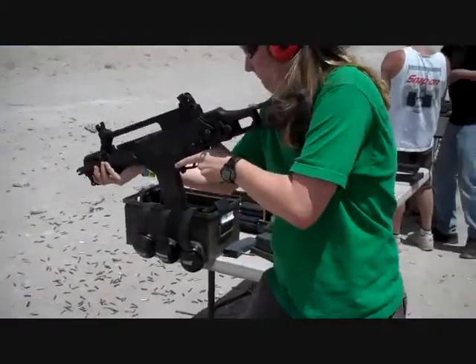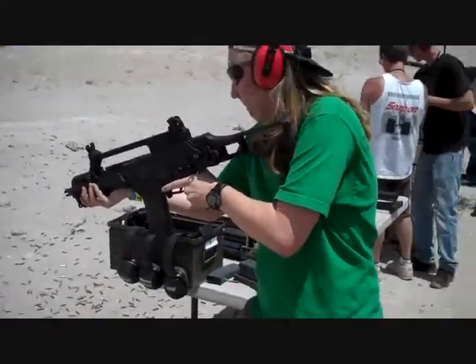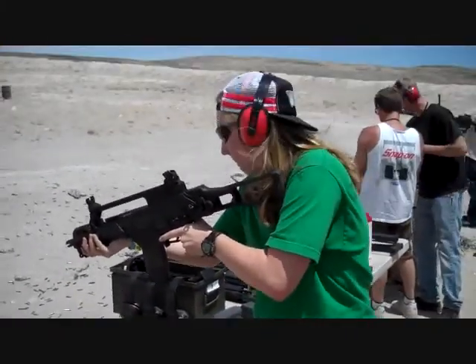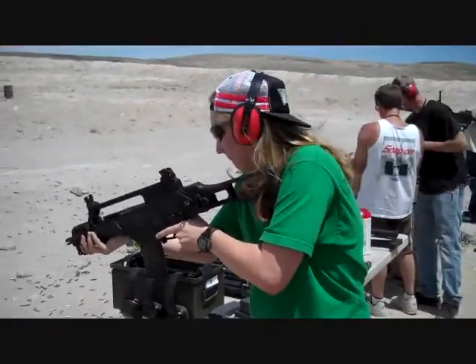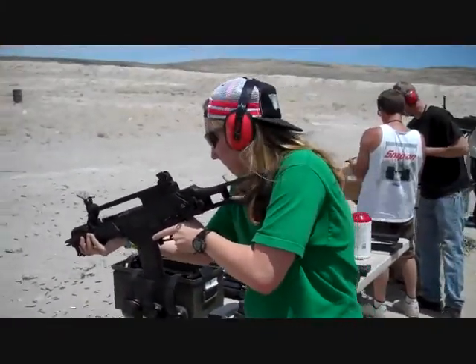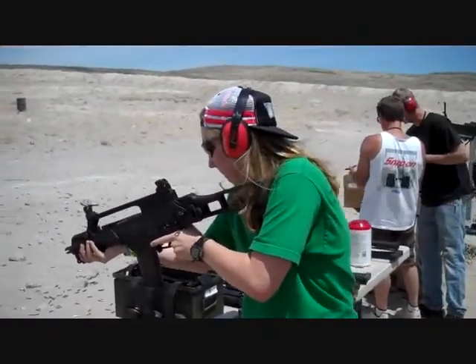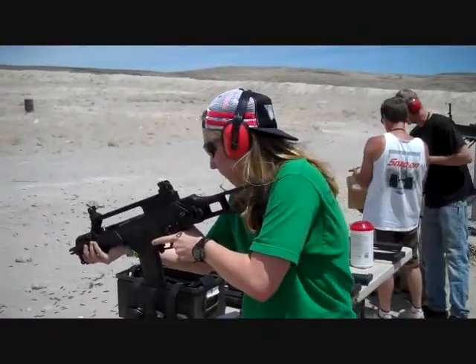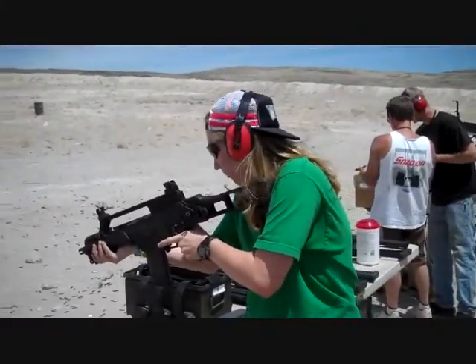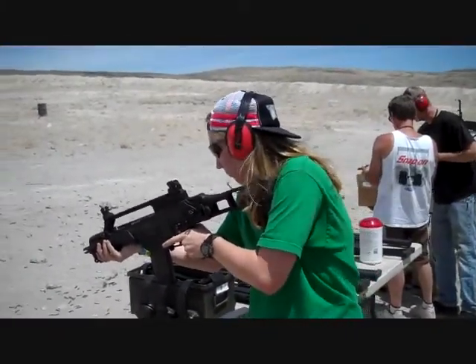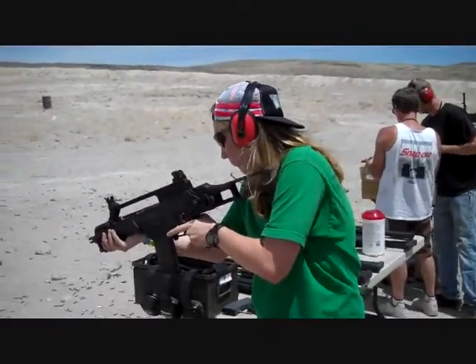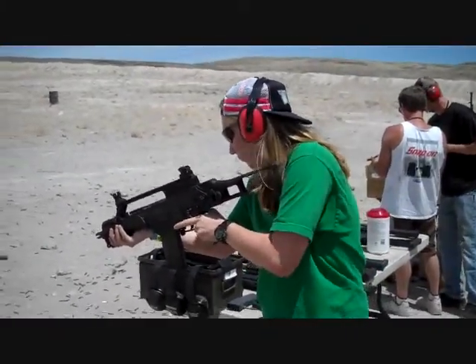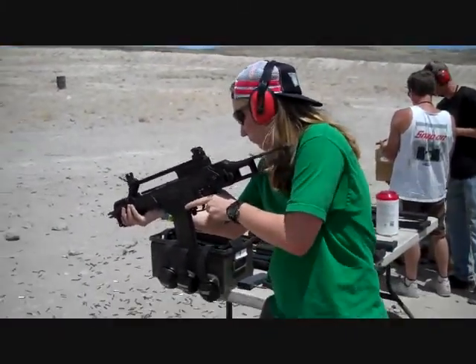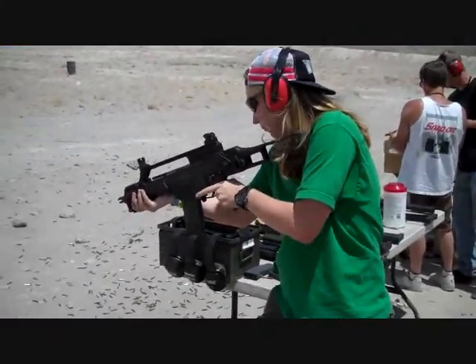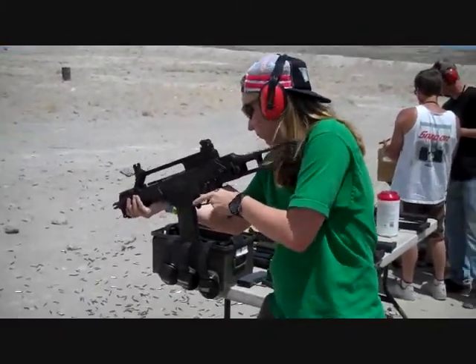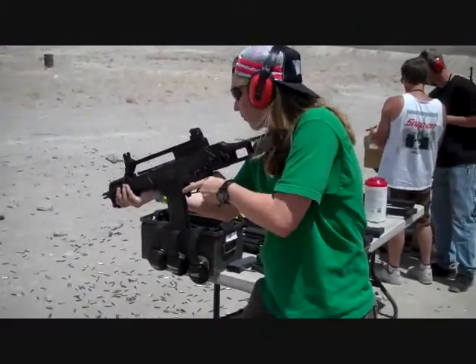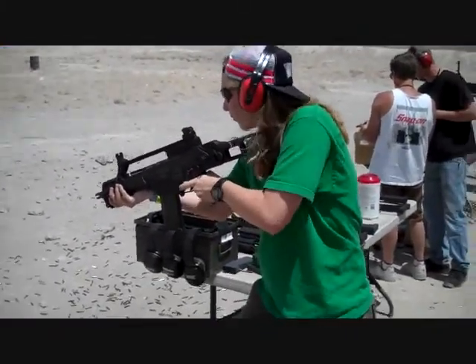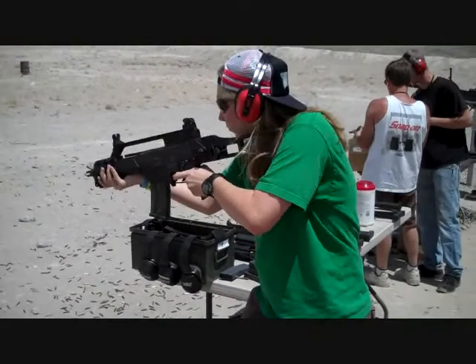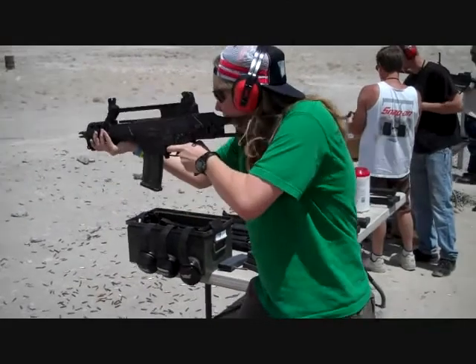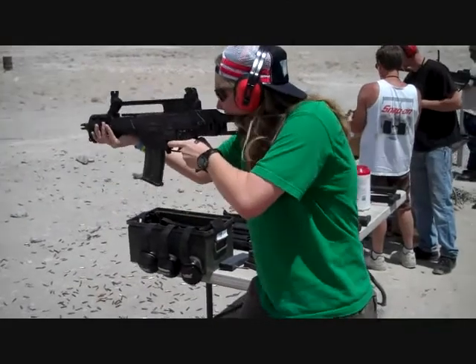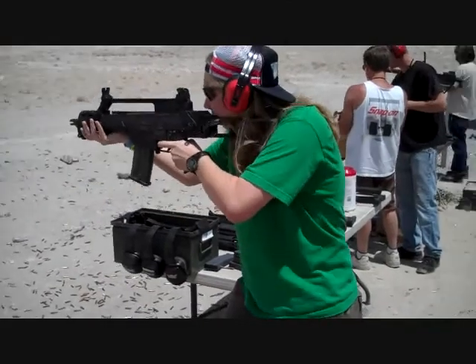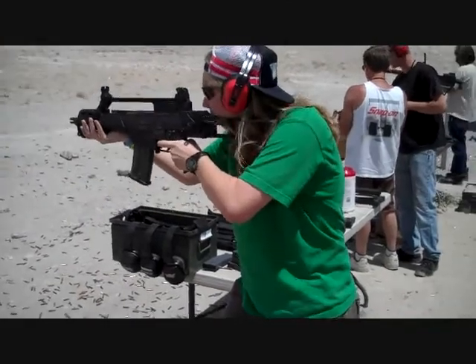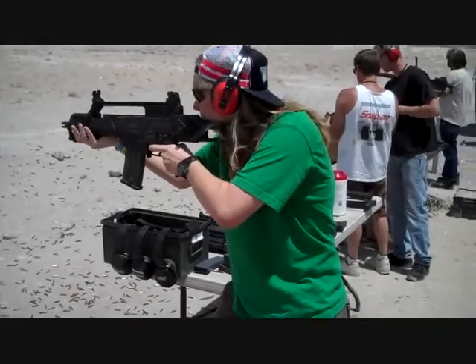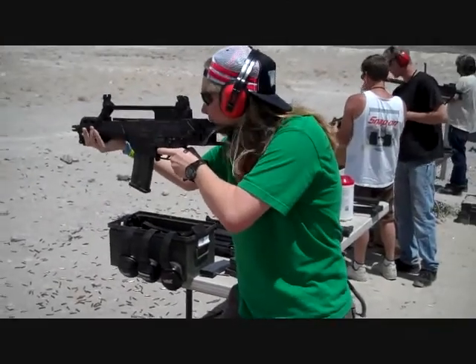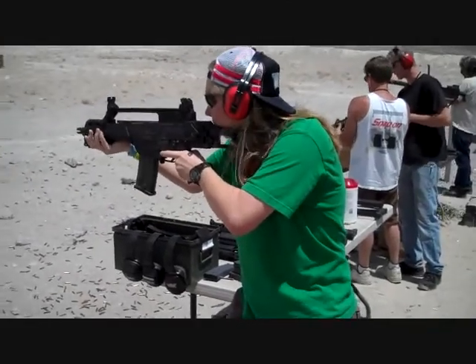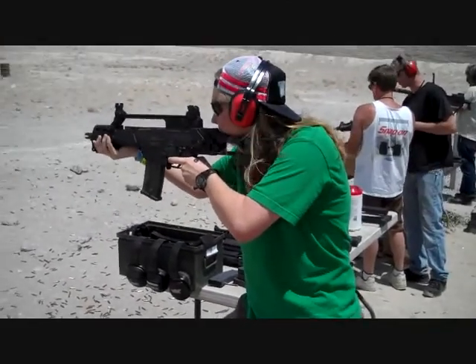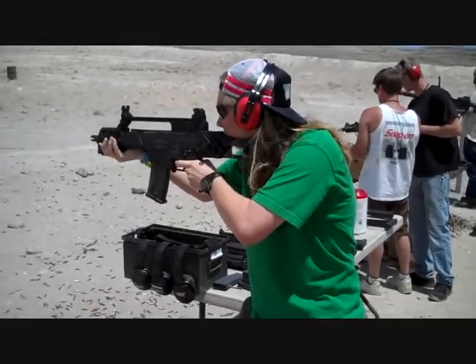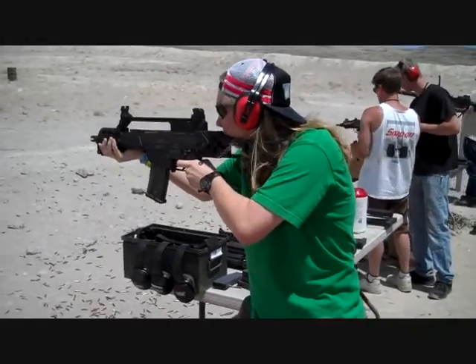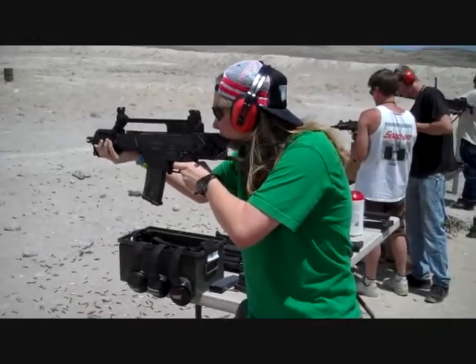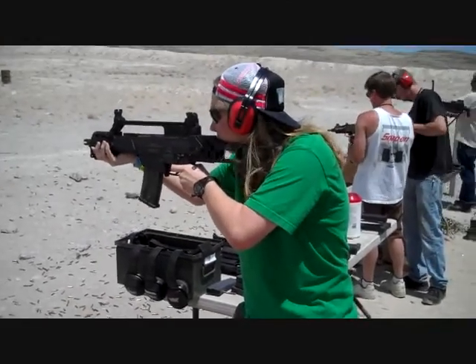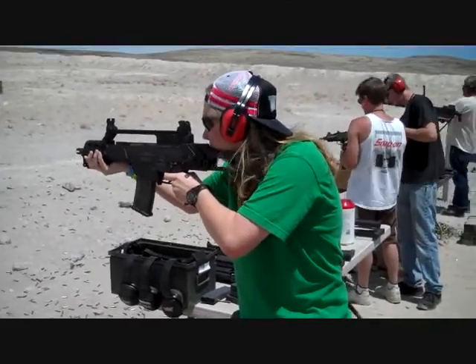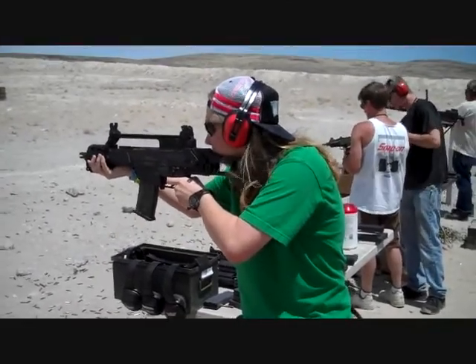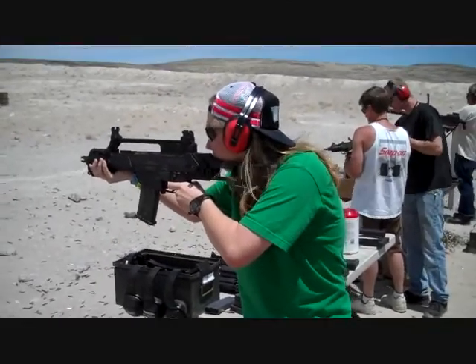That's safe, middle of the semi, forwards, full auto. That's got to flip in. Getting used to it.